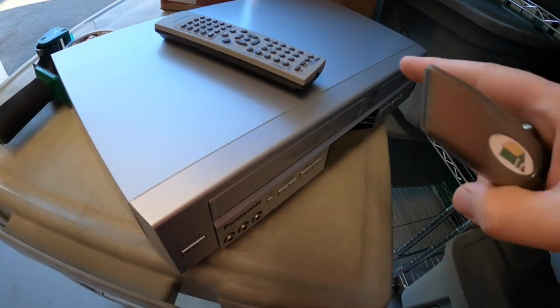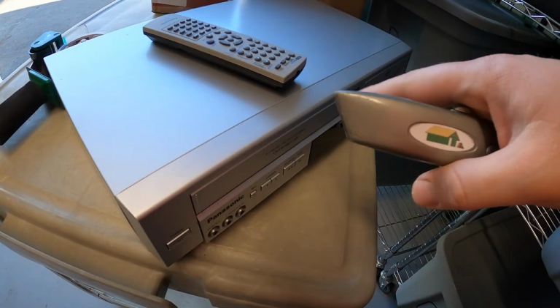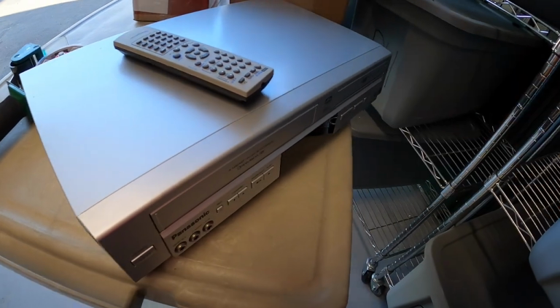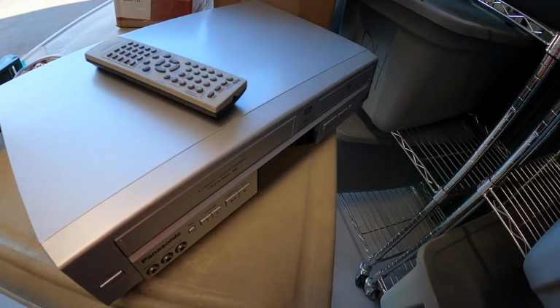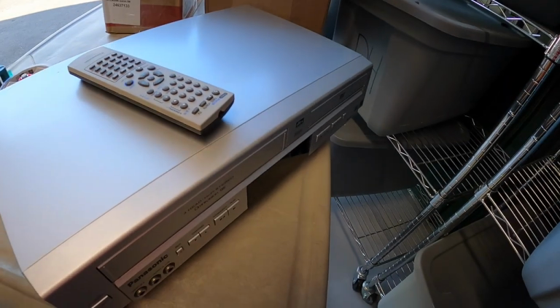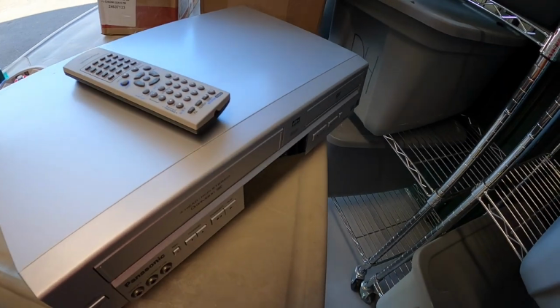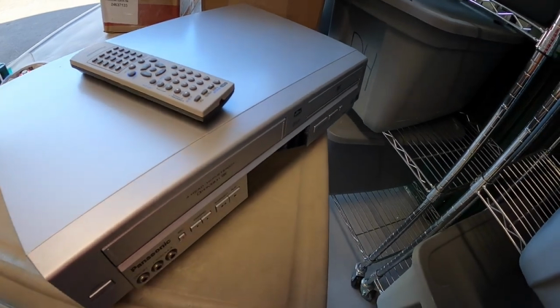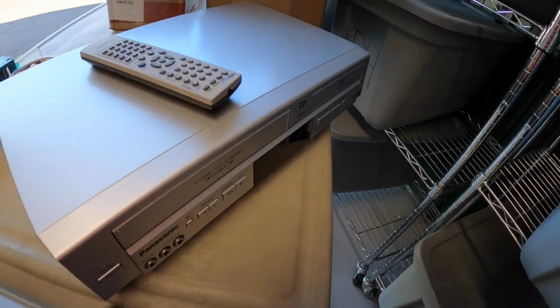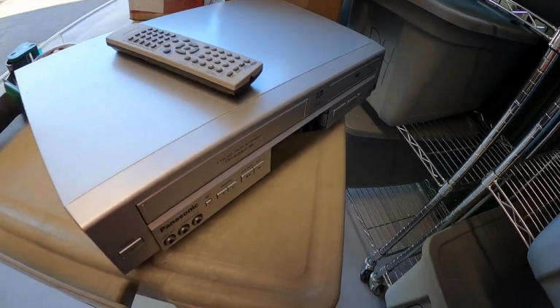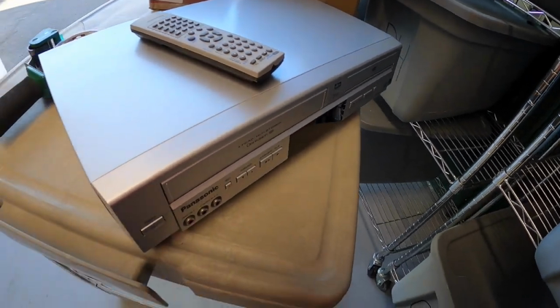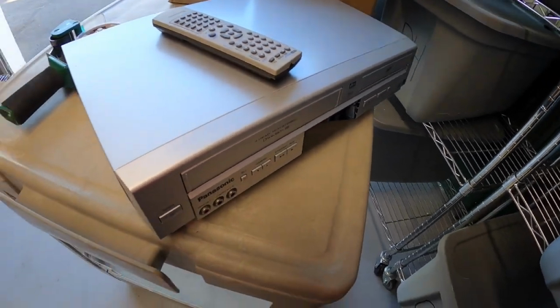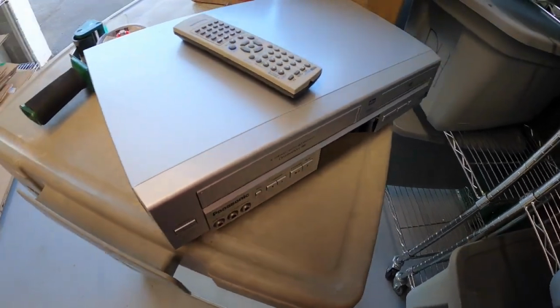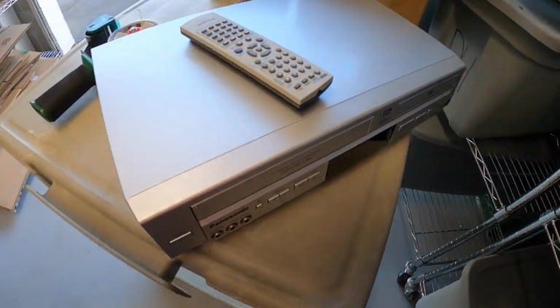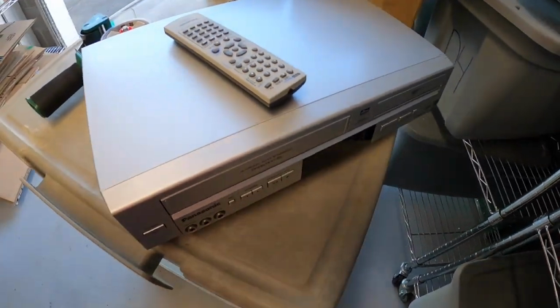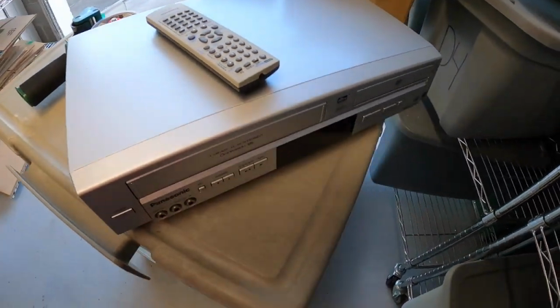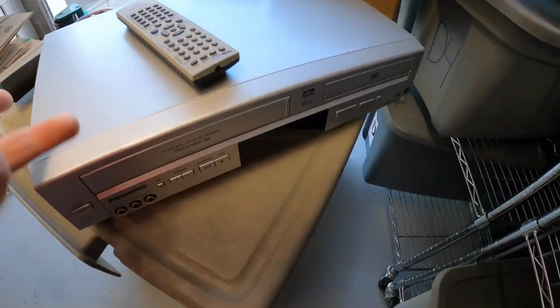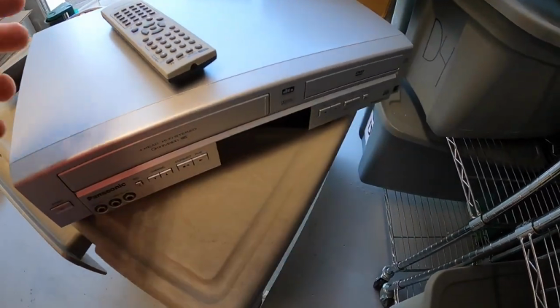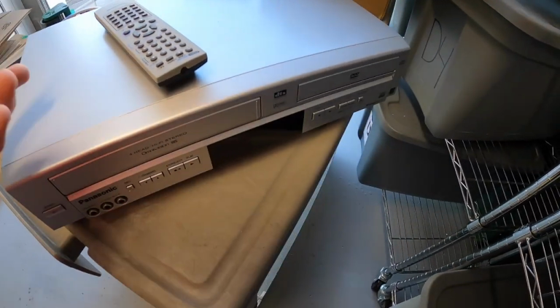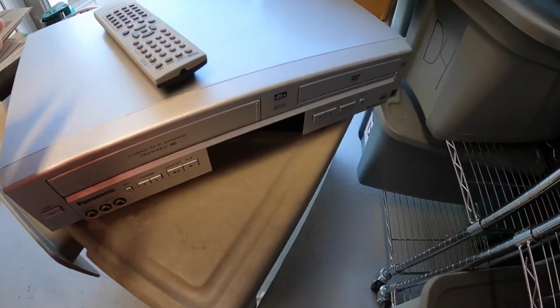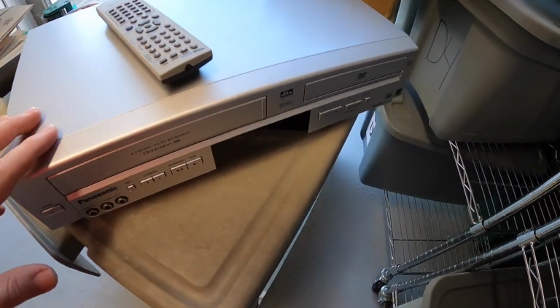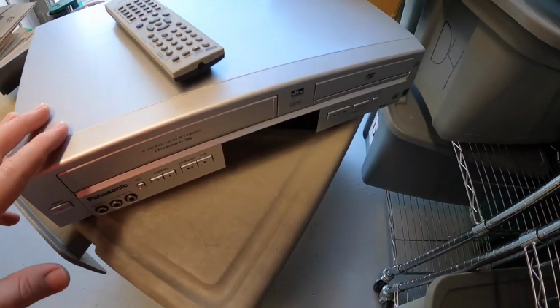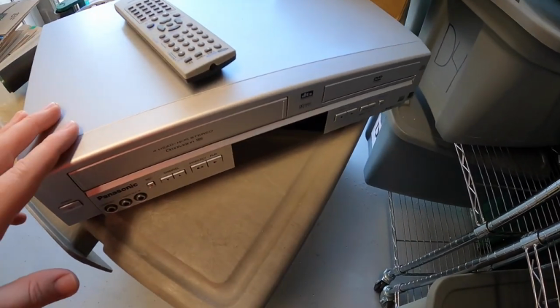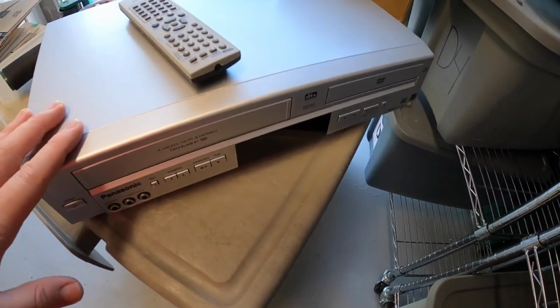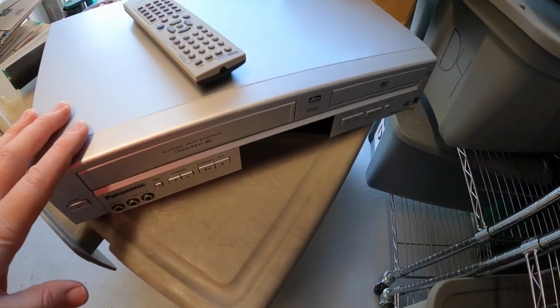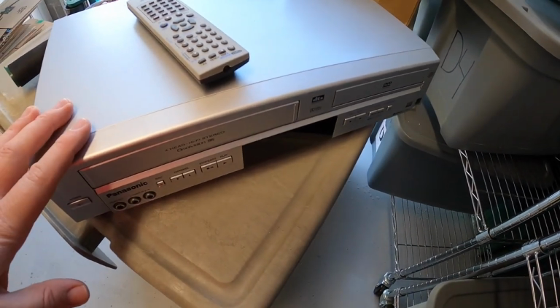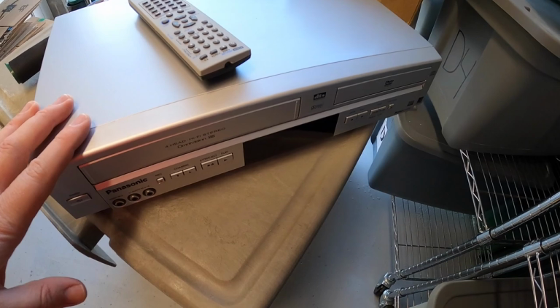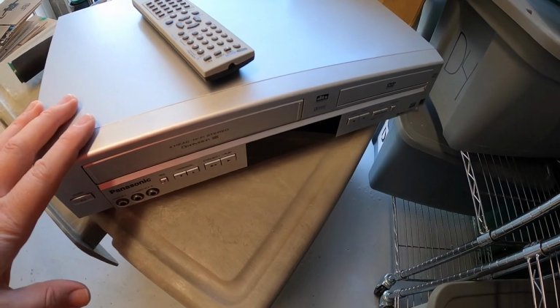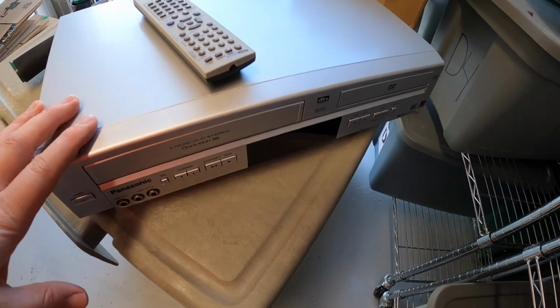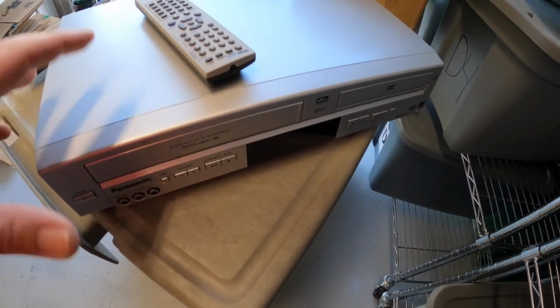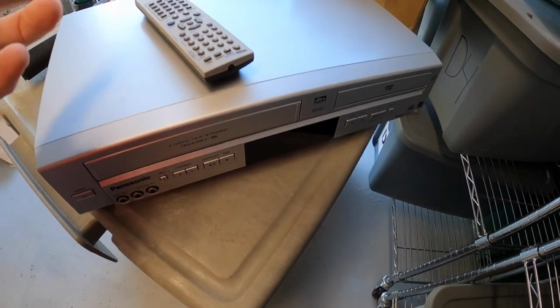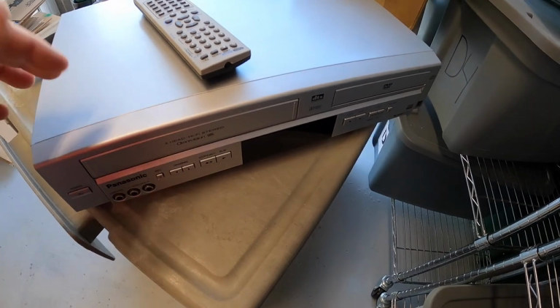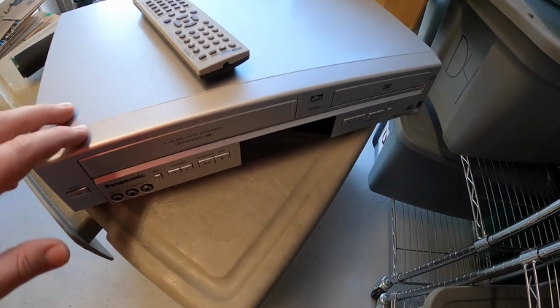I got this at the same garage sale where I got all those comics, and she gave it to me for free. Everything was just marked free in that whole section.